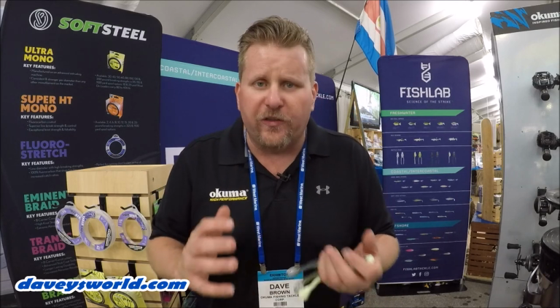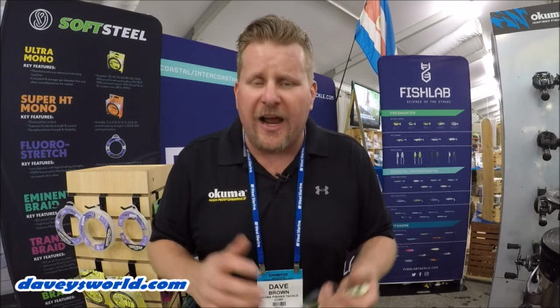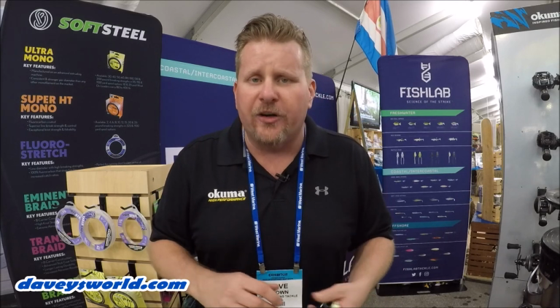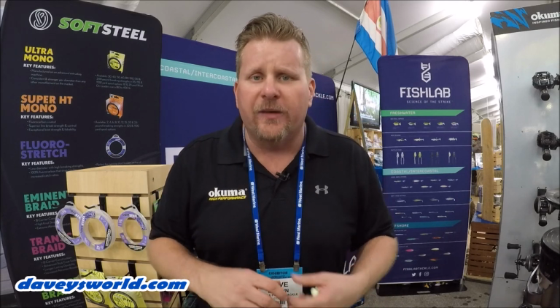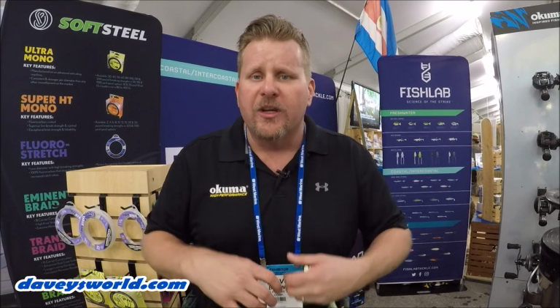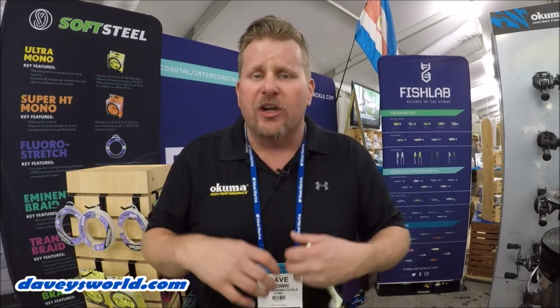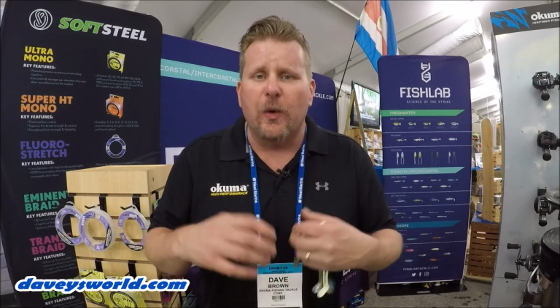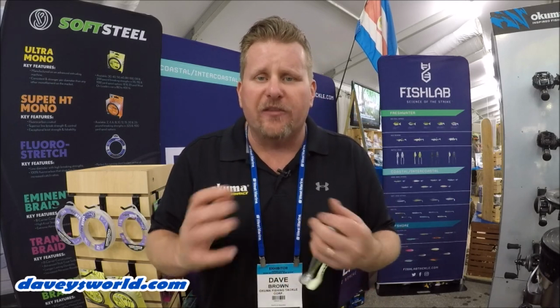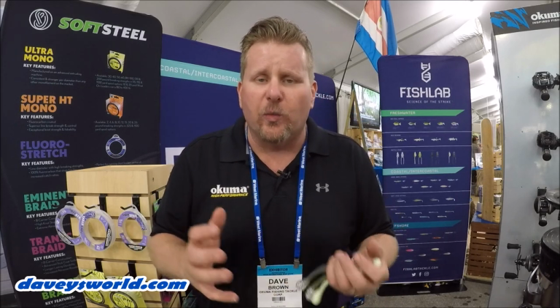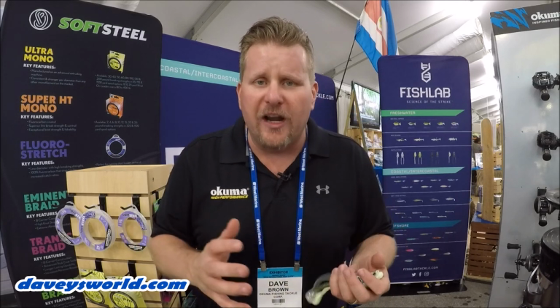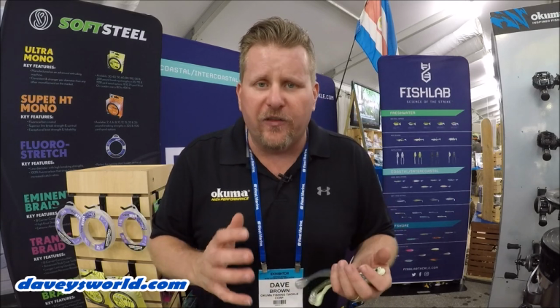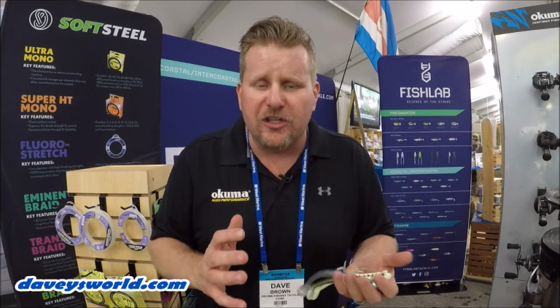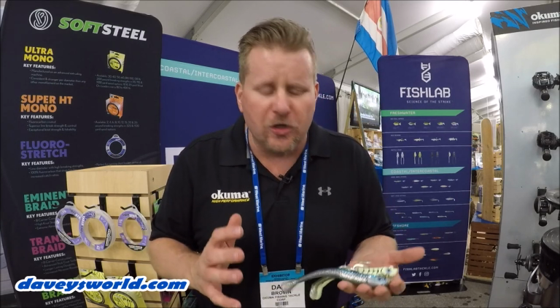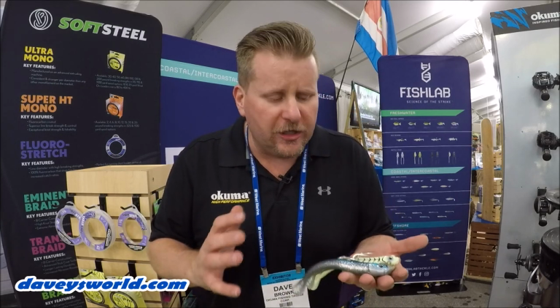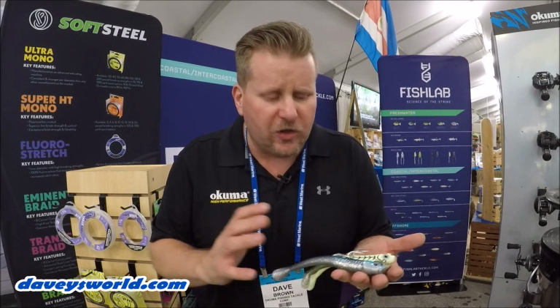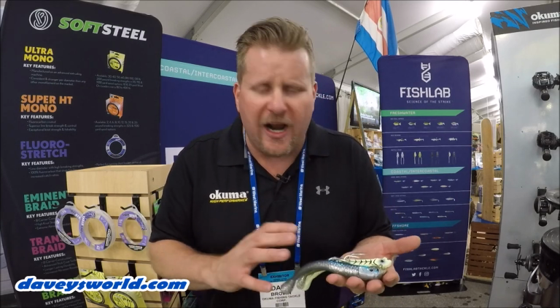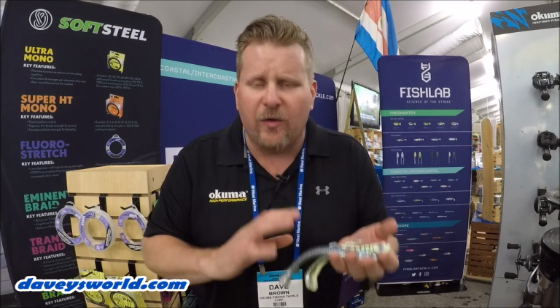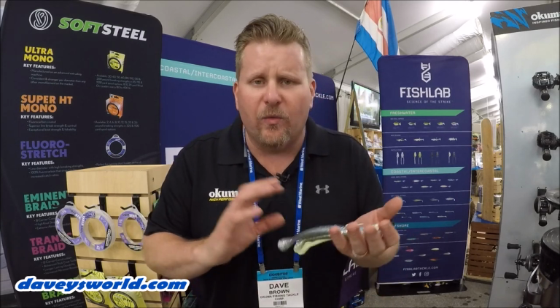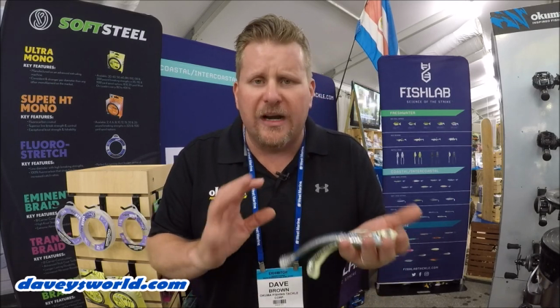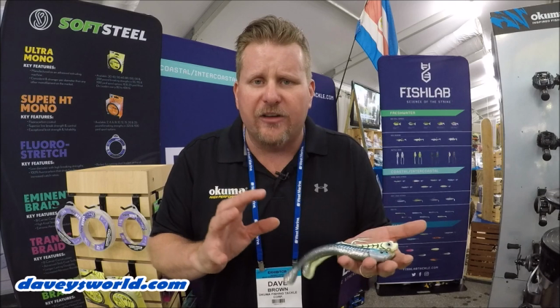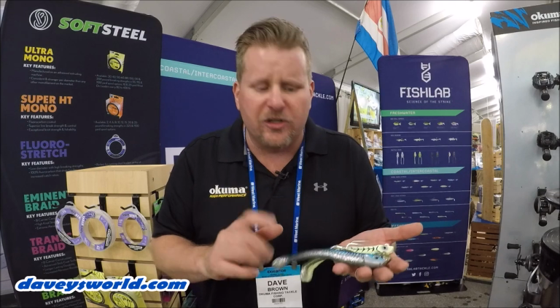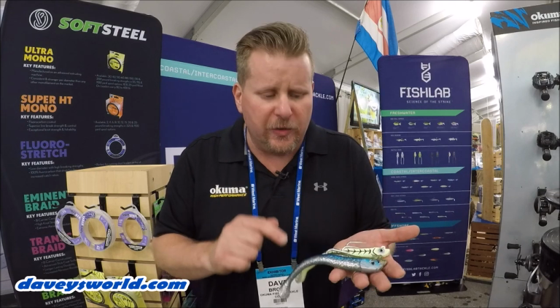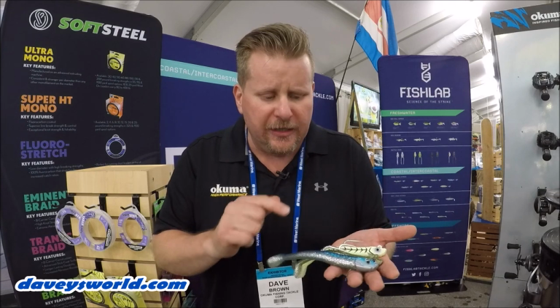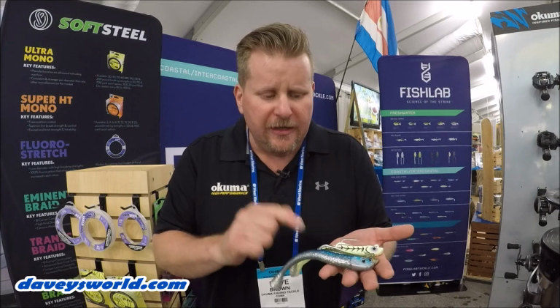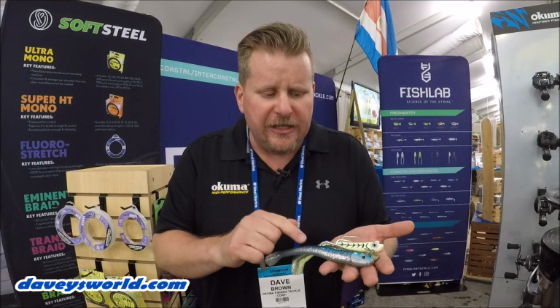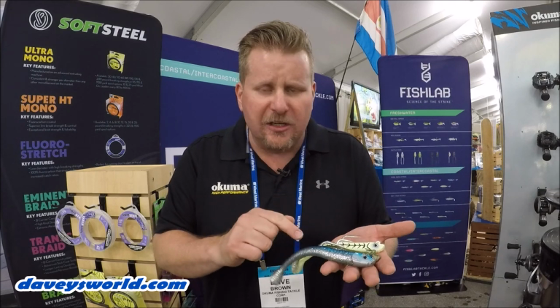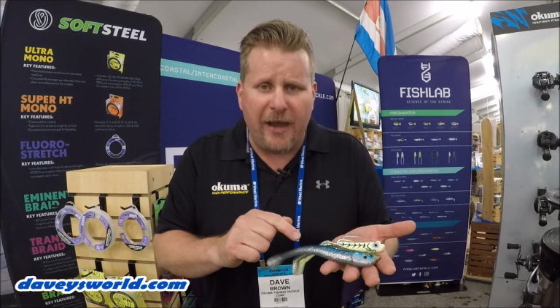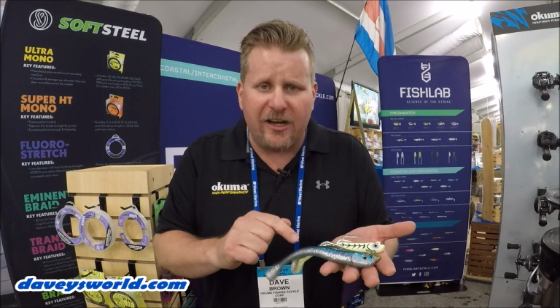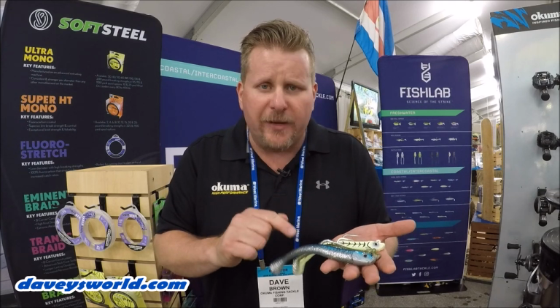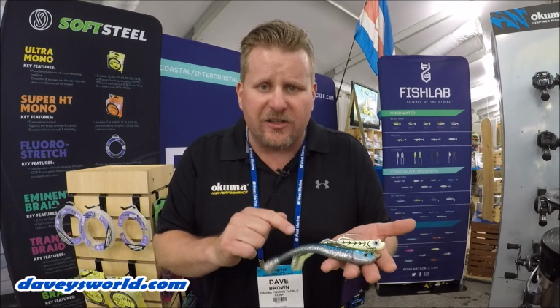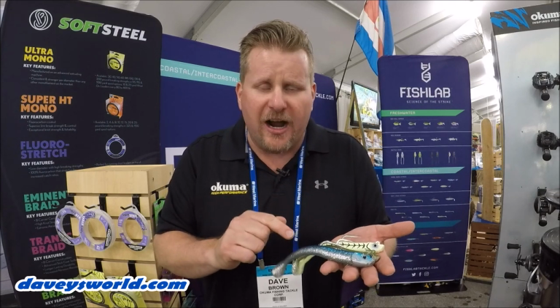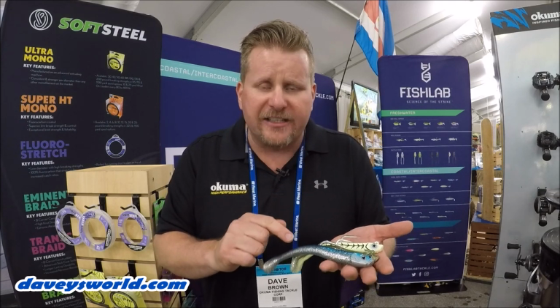Out on the east coast it could be your fluke, your flounder, you're going to go after redfish, snook, trout, whatever you're doing. These little Mad Eel Baits are awesome.